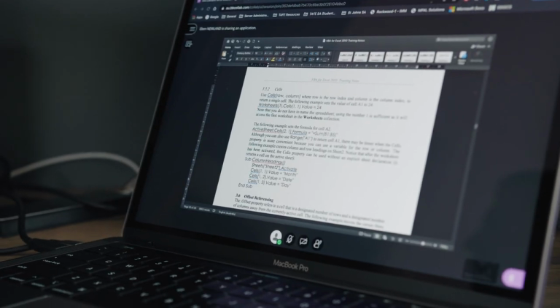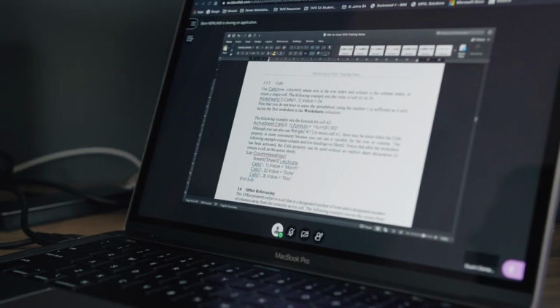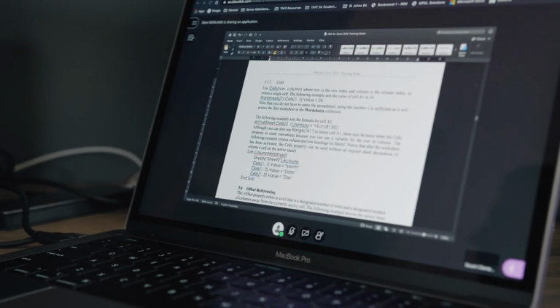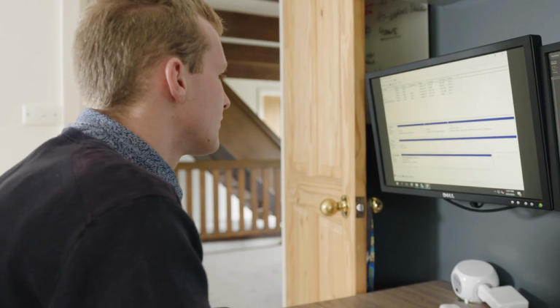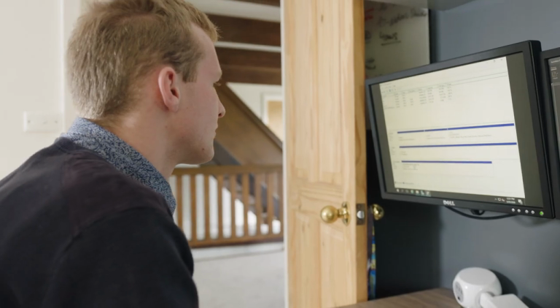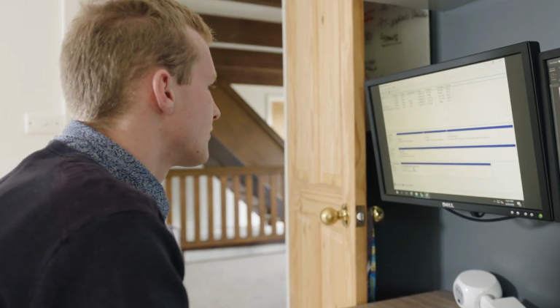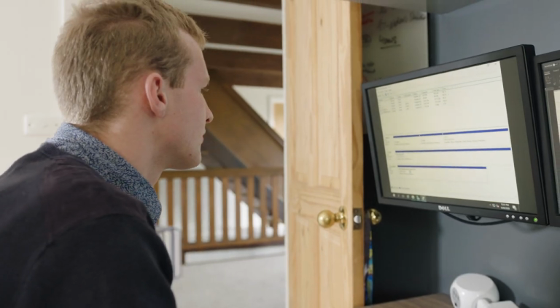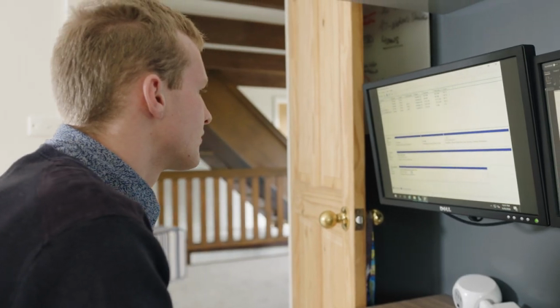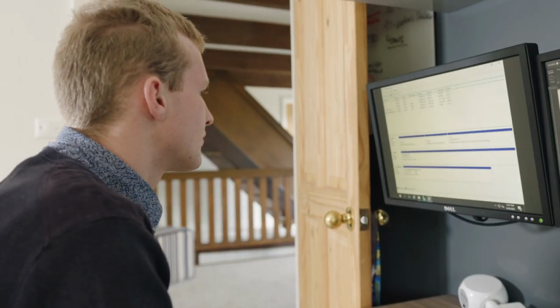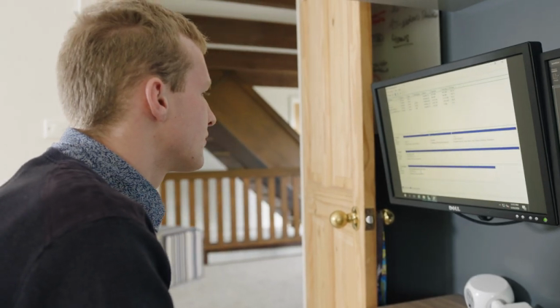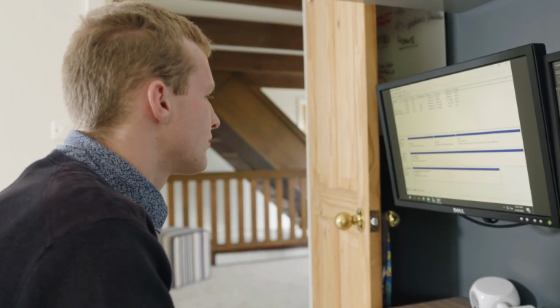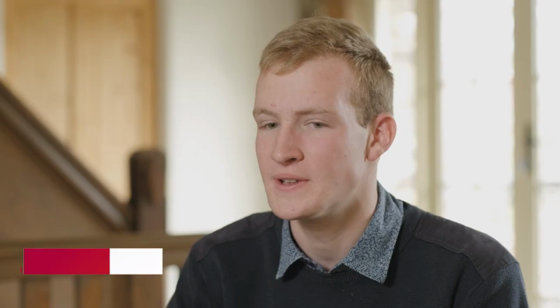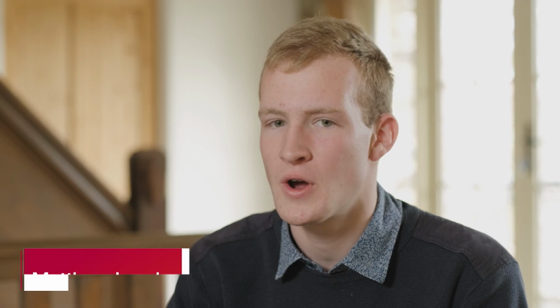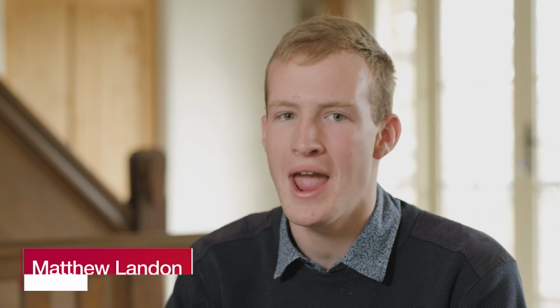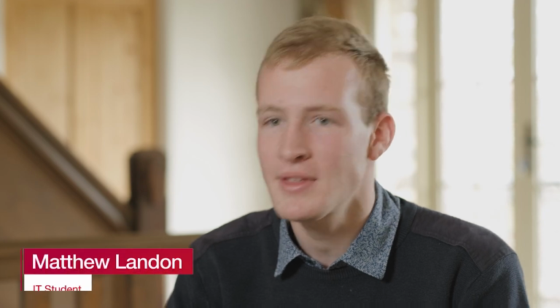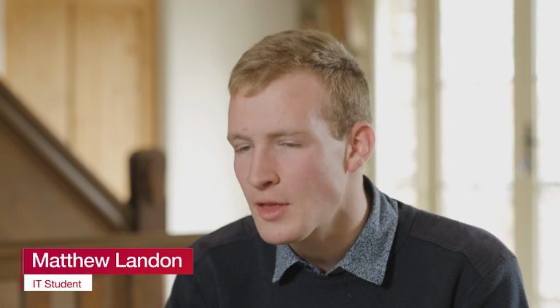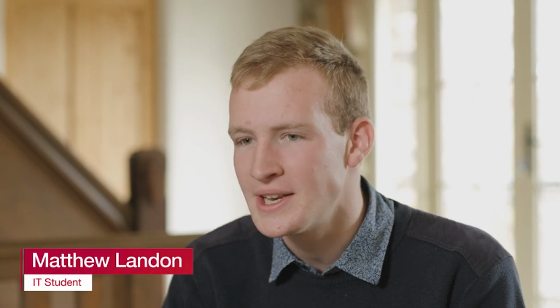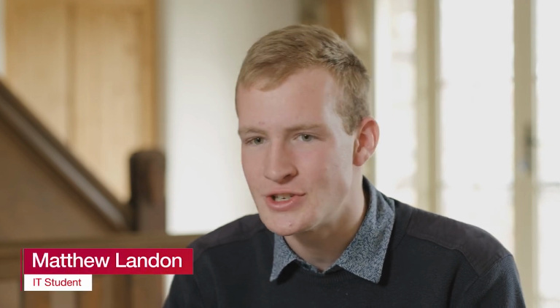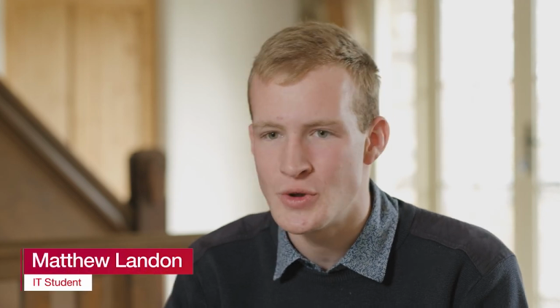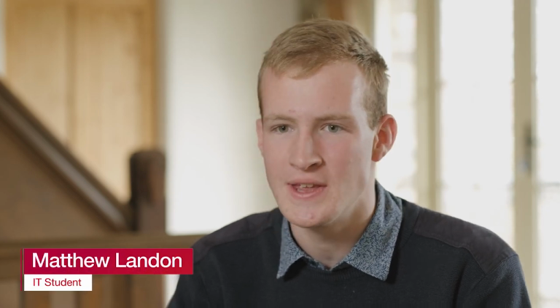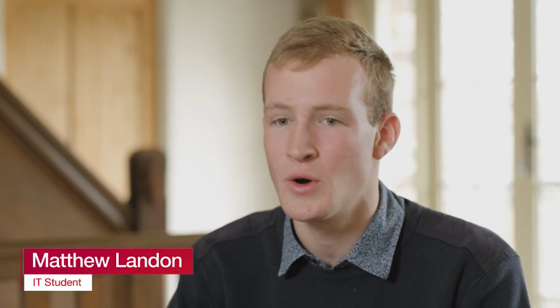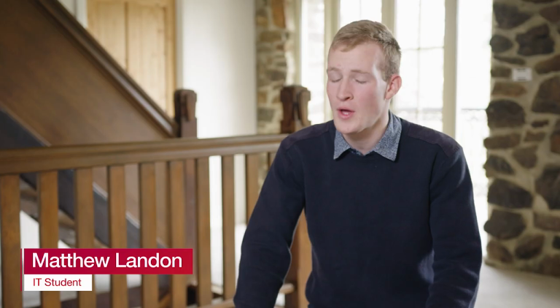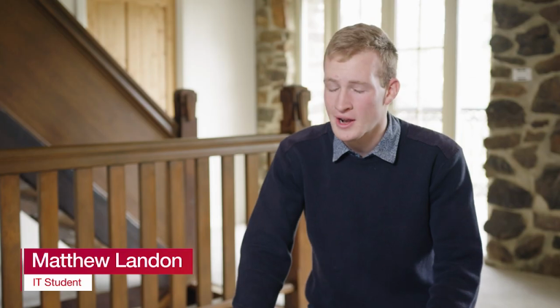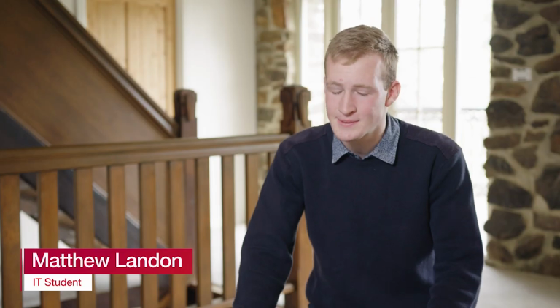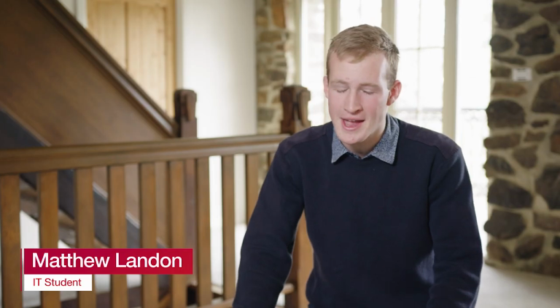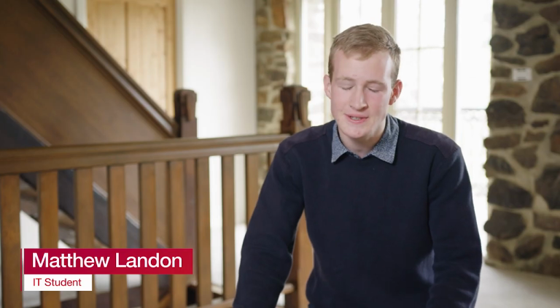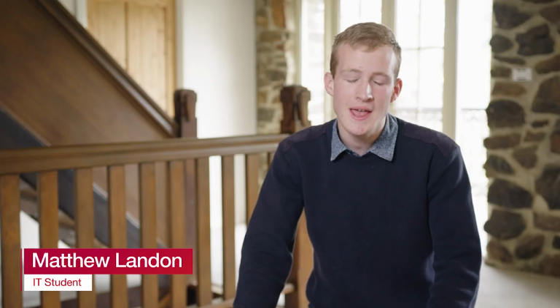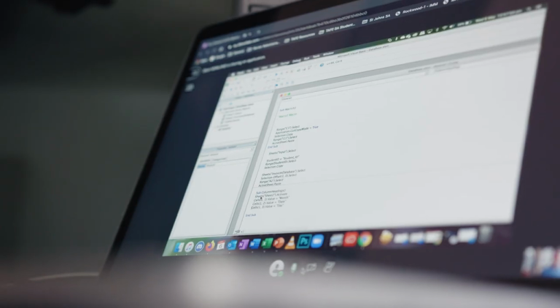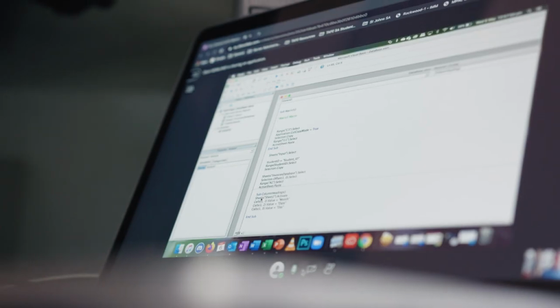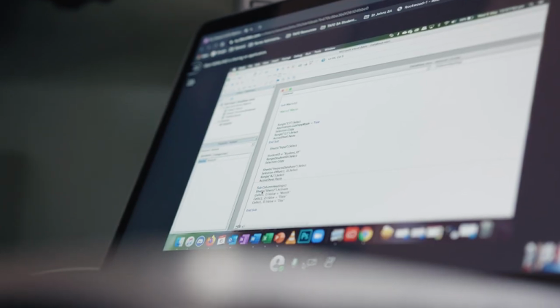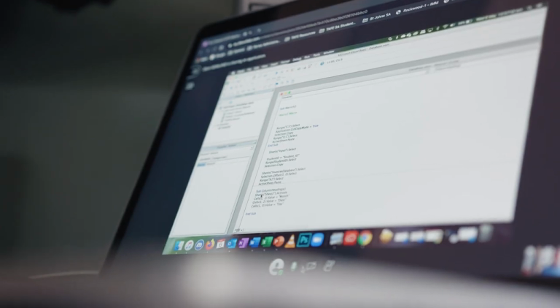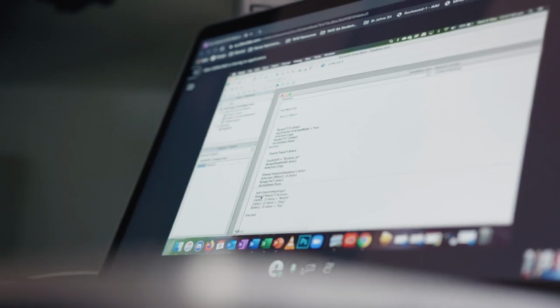Learn is very, very easy and I find it very helpful because everything that we need to do is on our class pages and Learn is very easy to access.